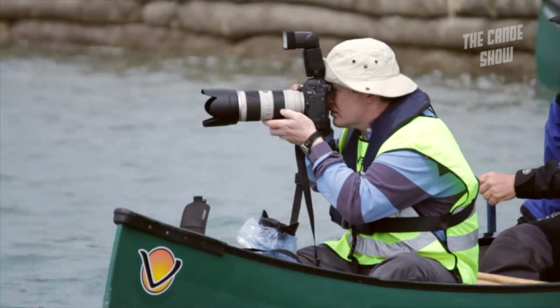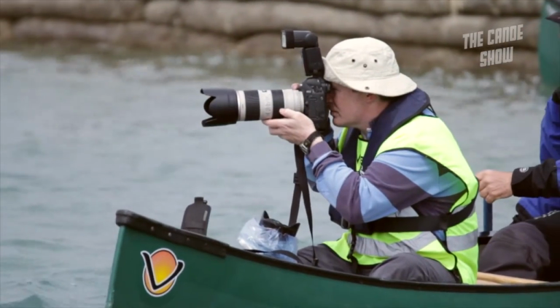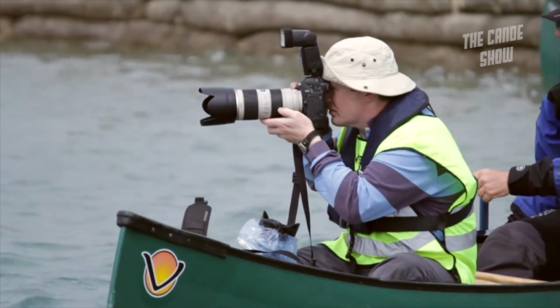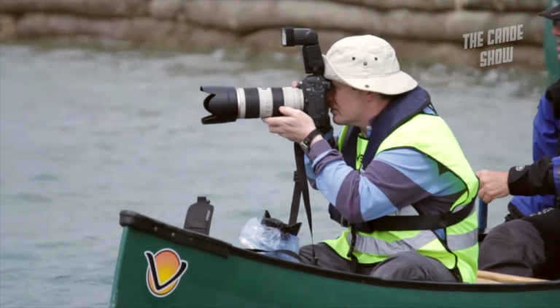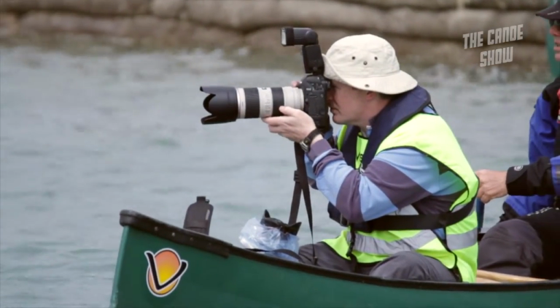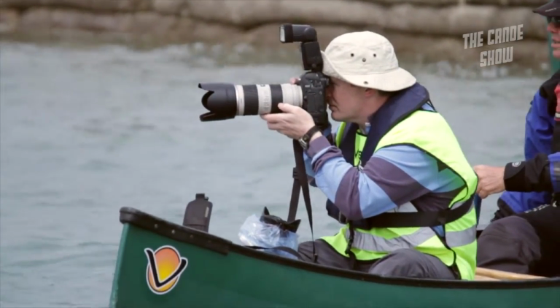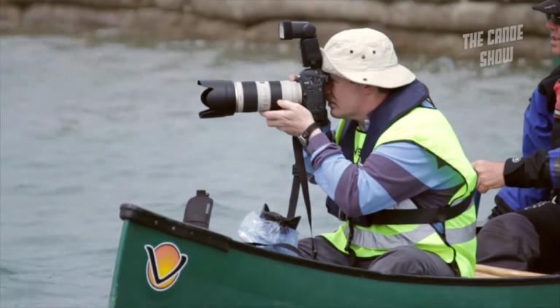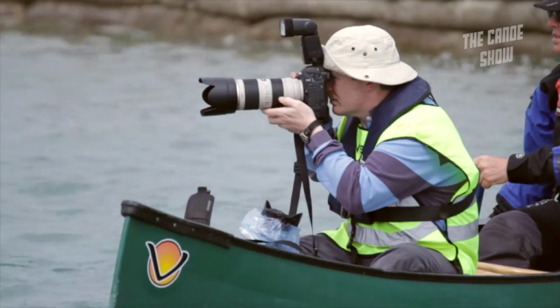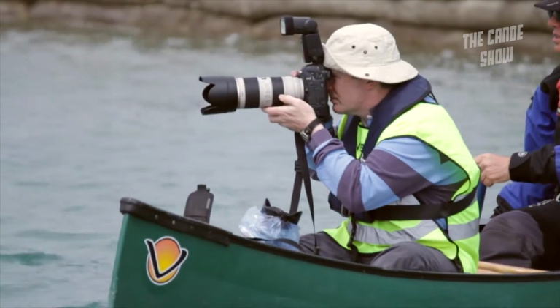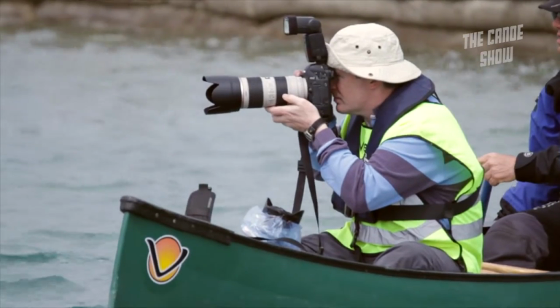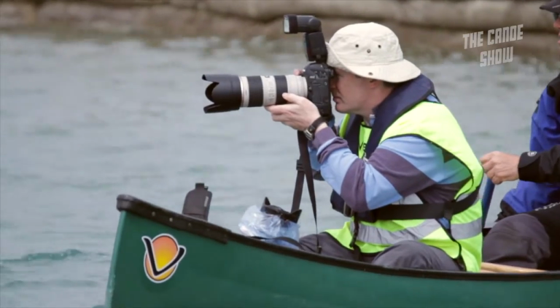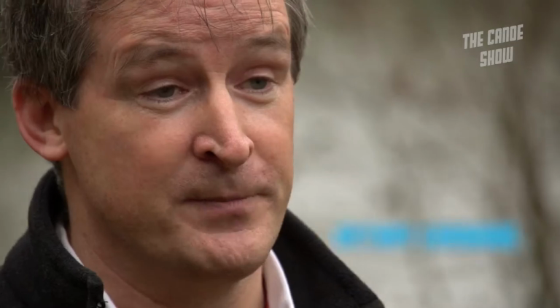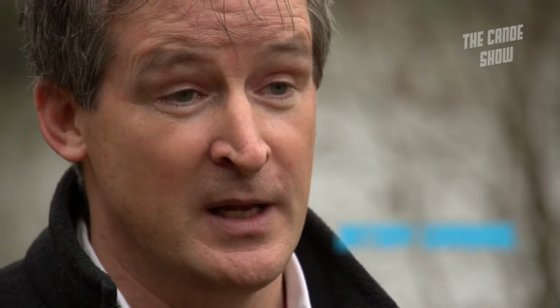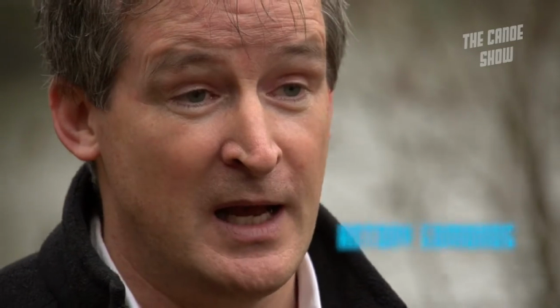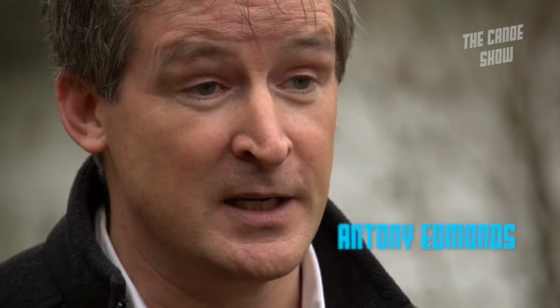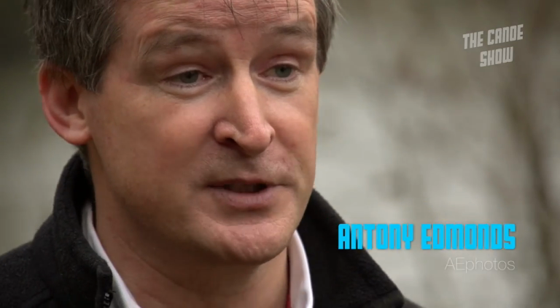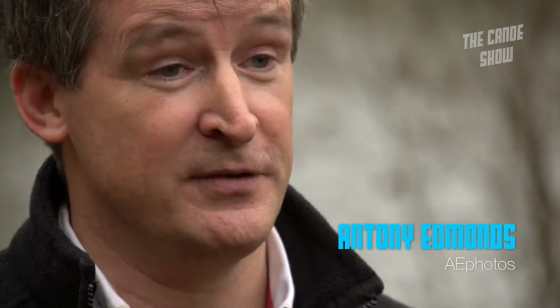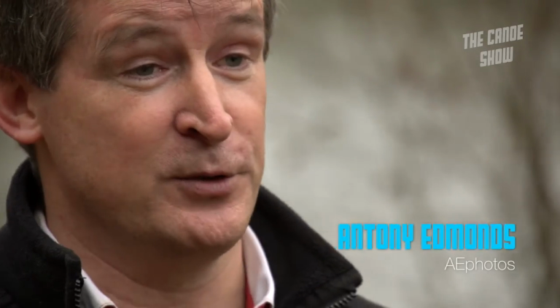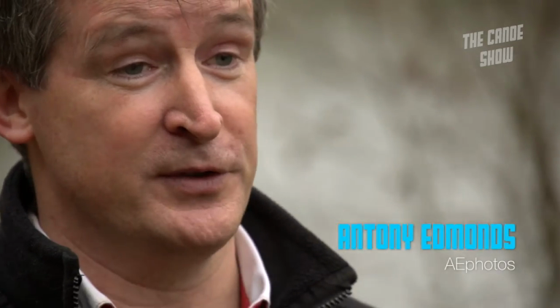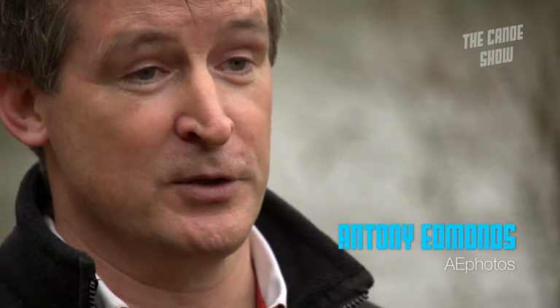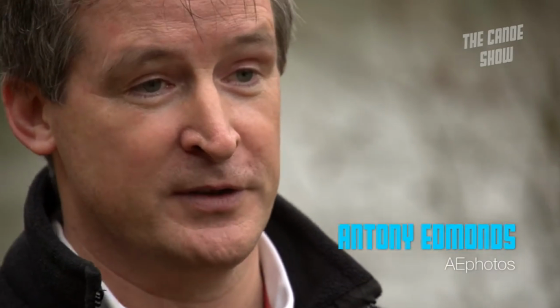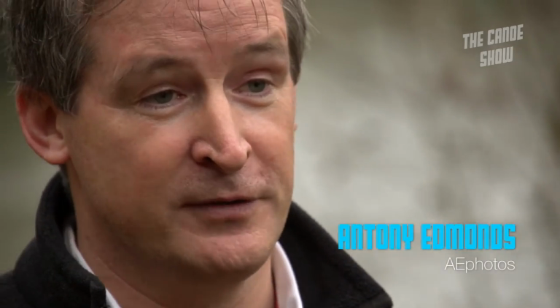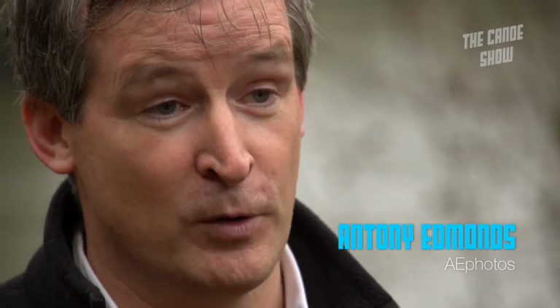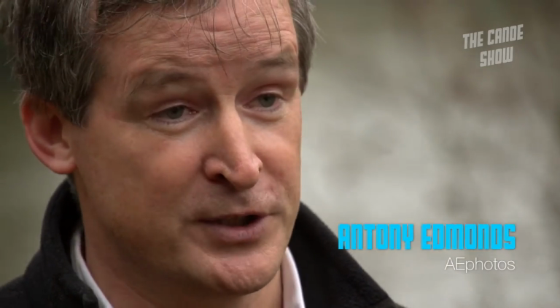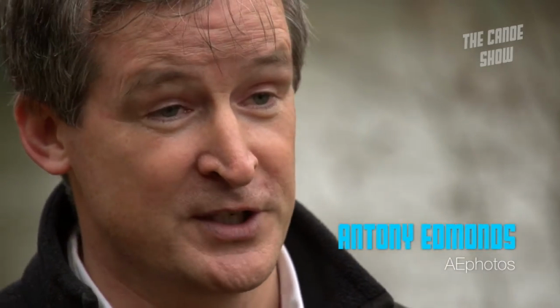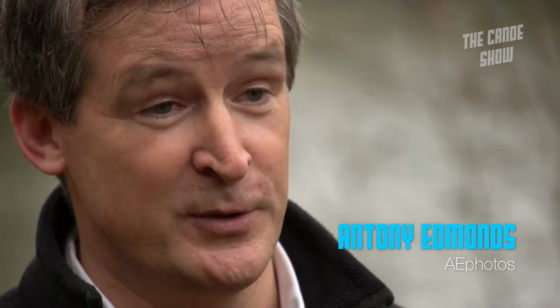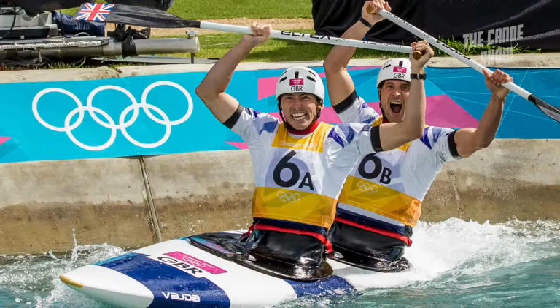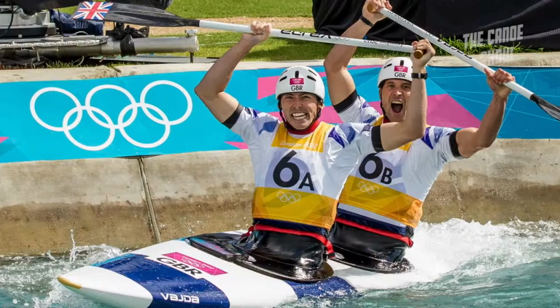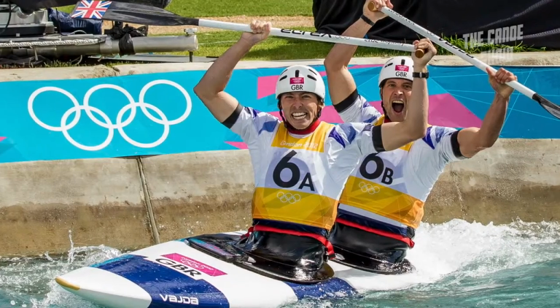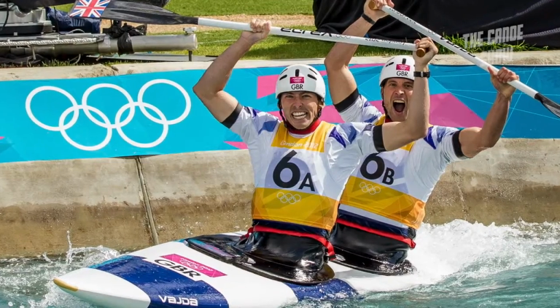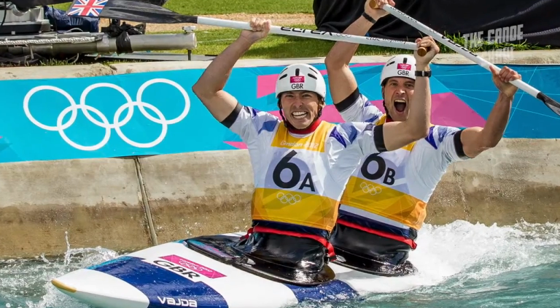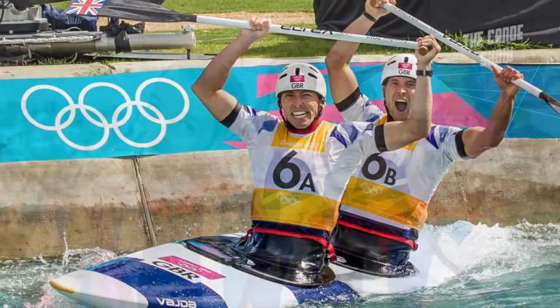I'm Anthony Edmonds. I'm a freelance photographer and I was the official photographer for British Canoeing at the London Olympics.